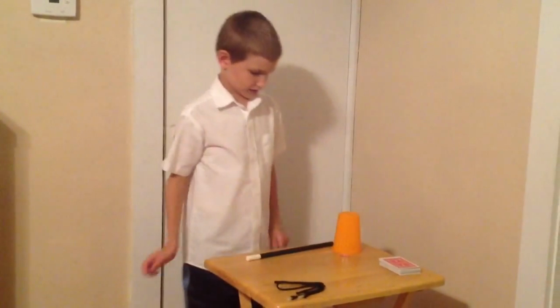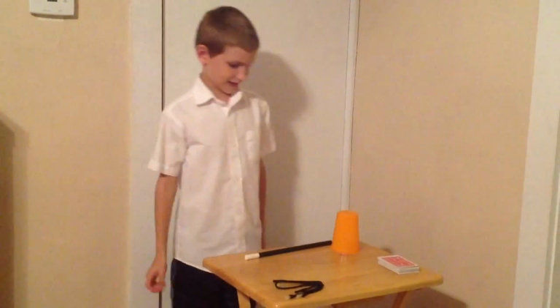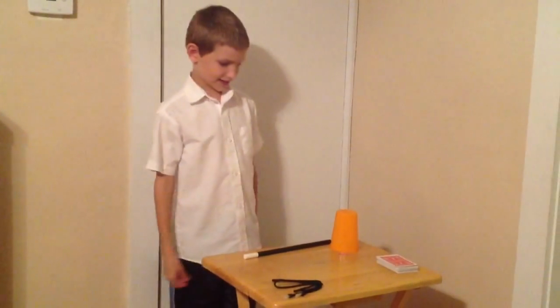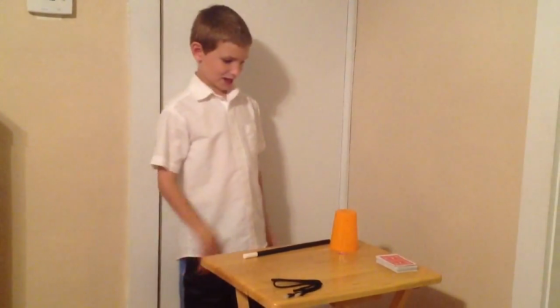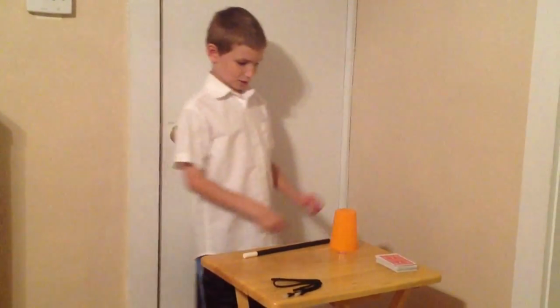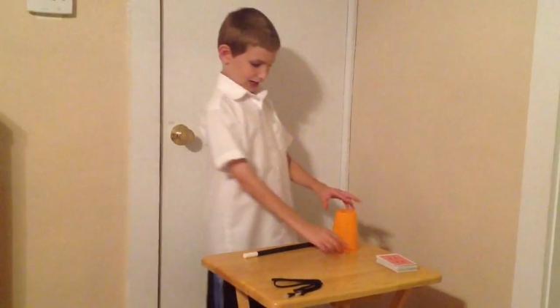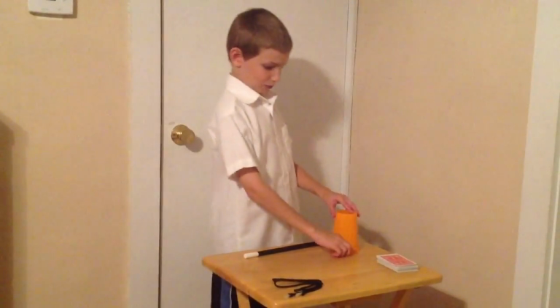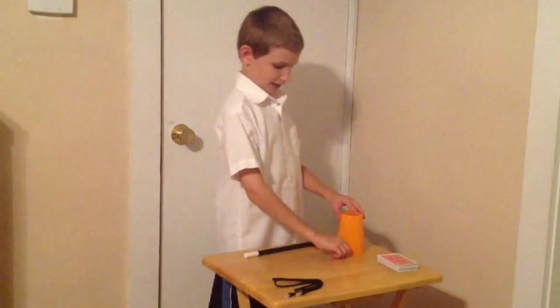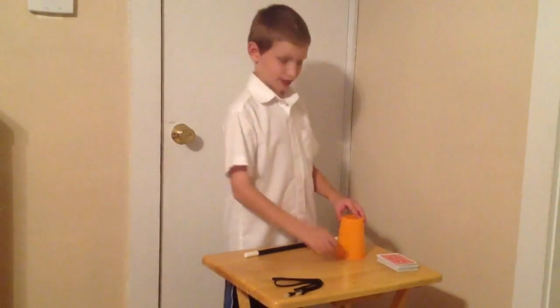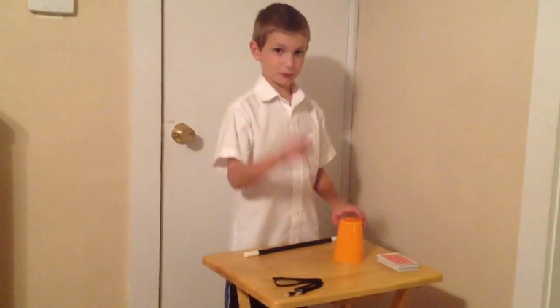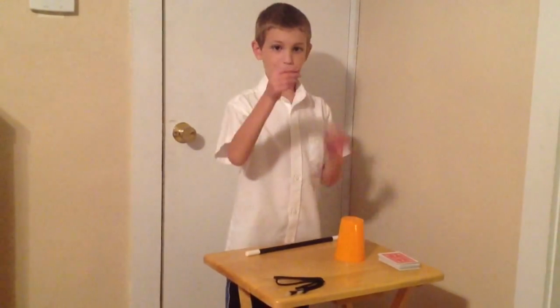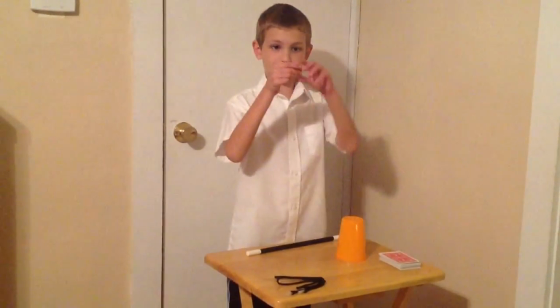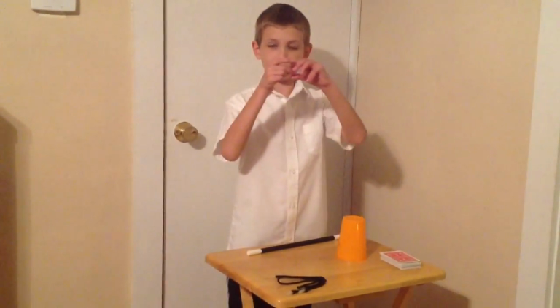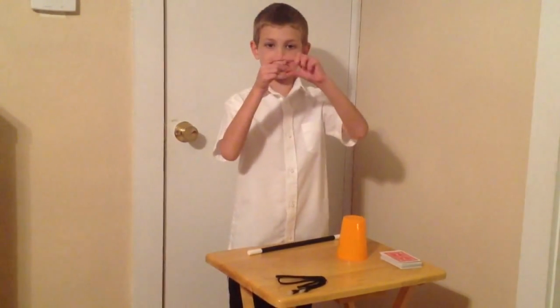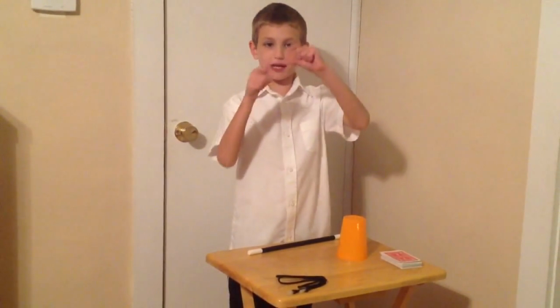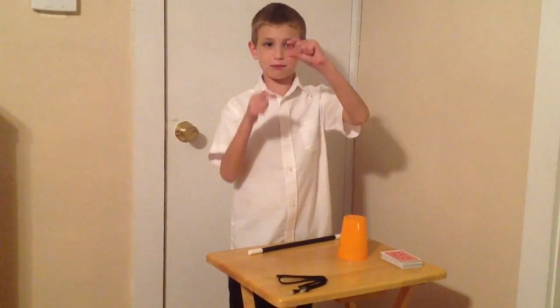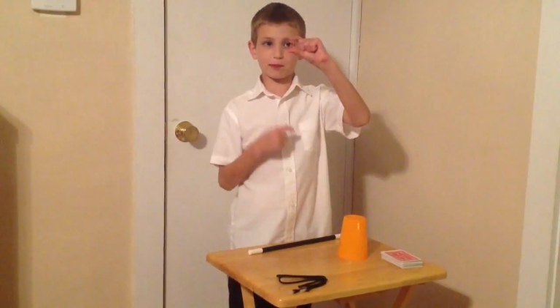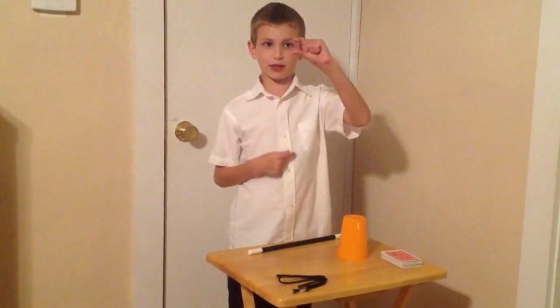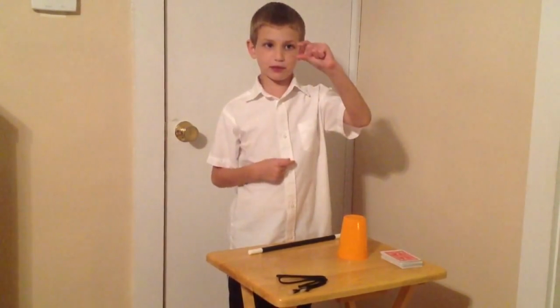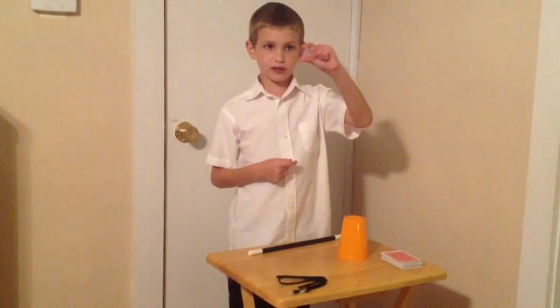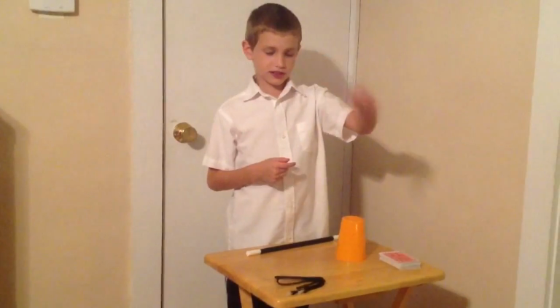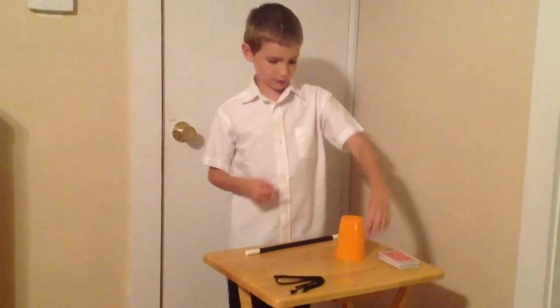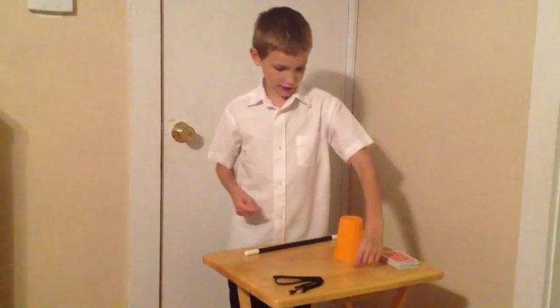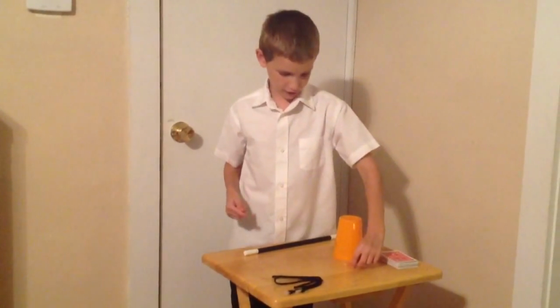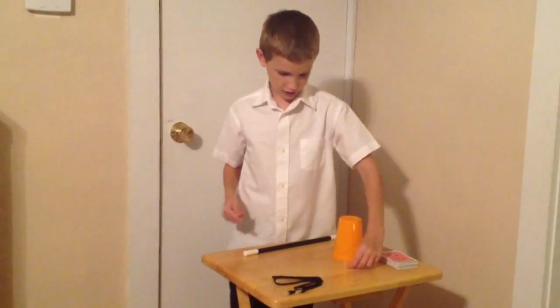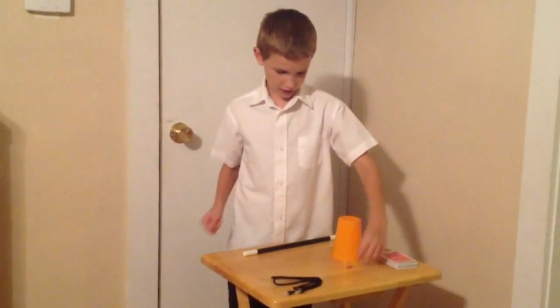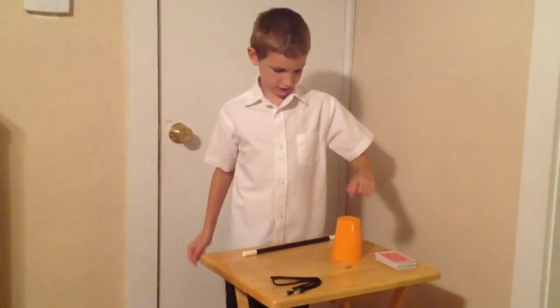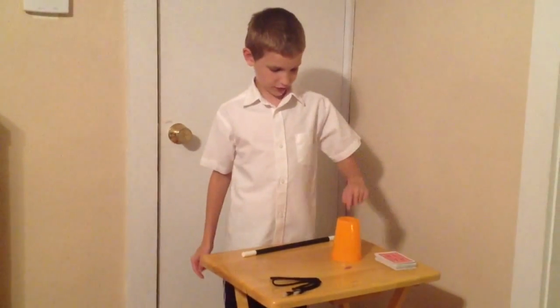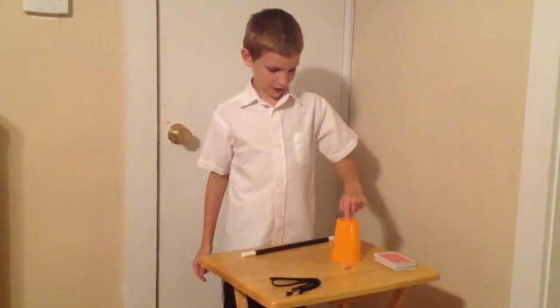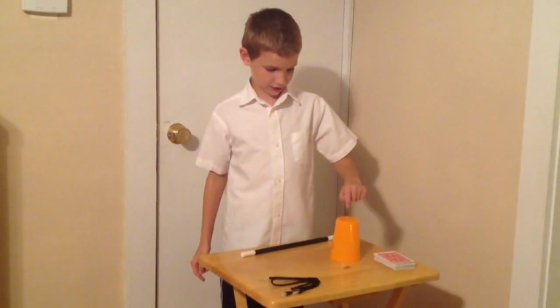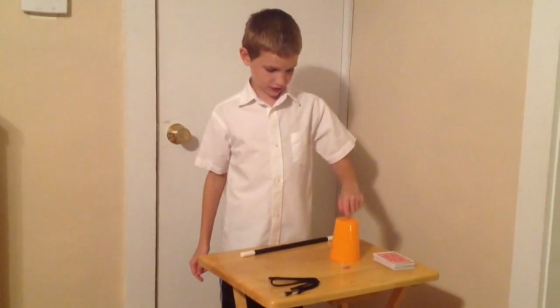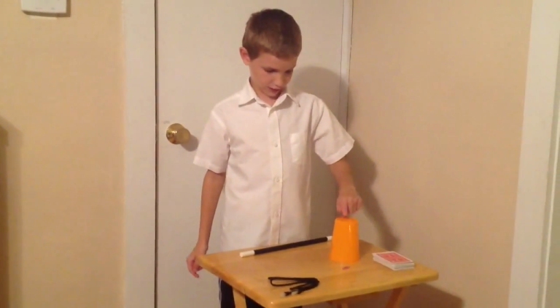And now, I will make this paper clip — this pink paper clip — disappear from under this cup.